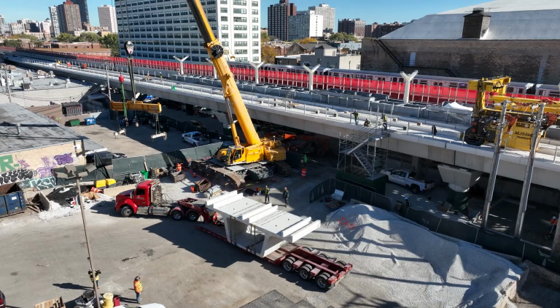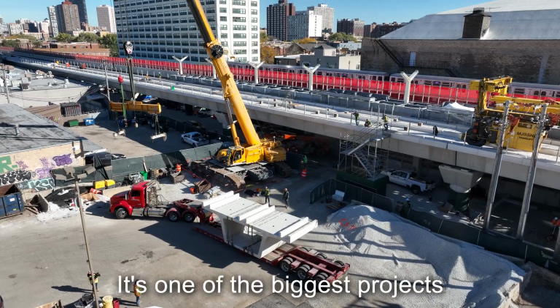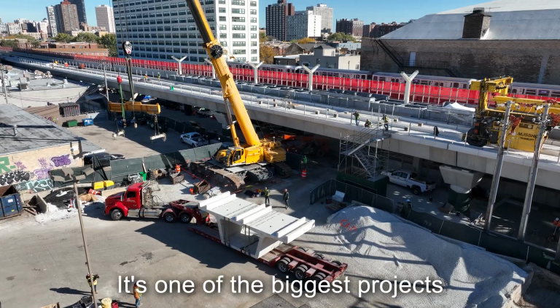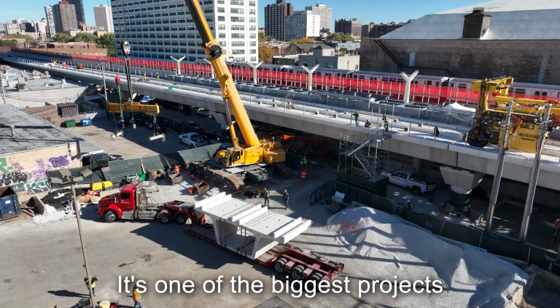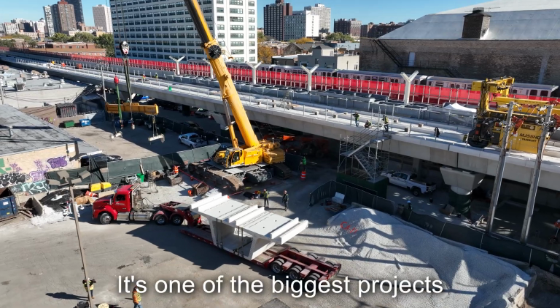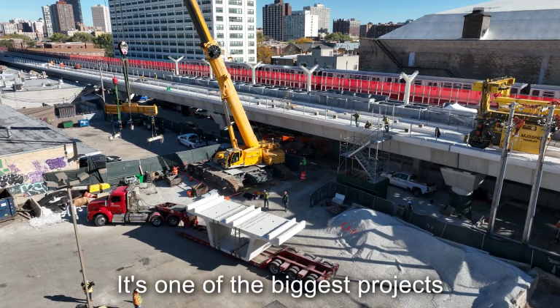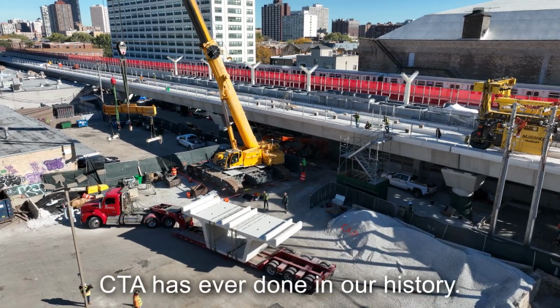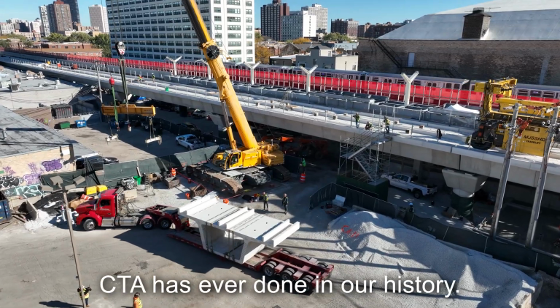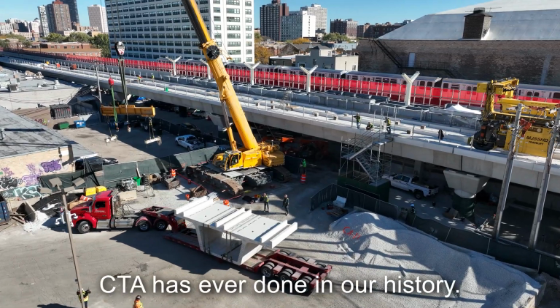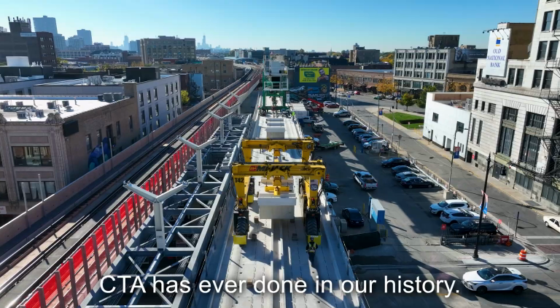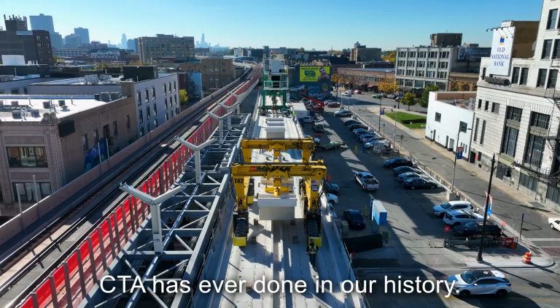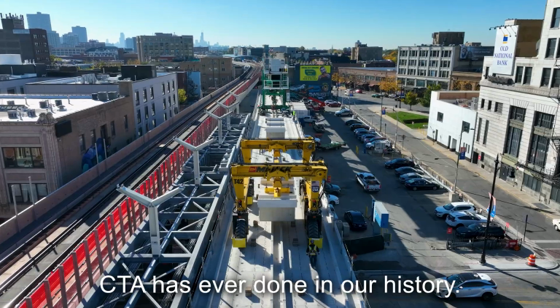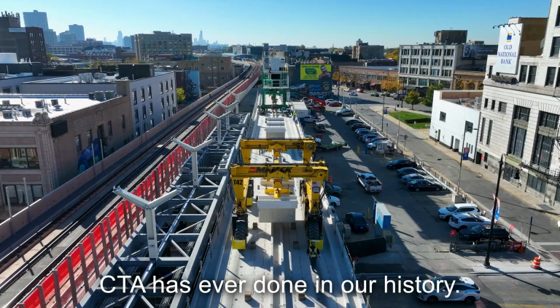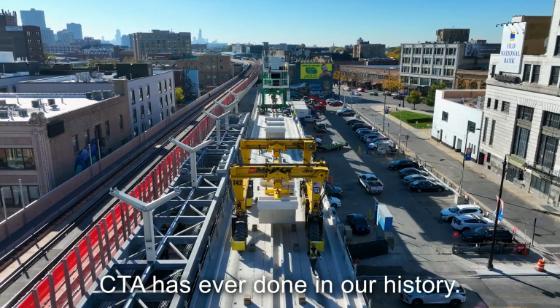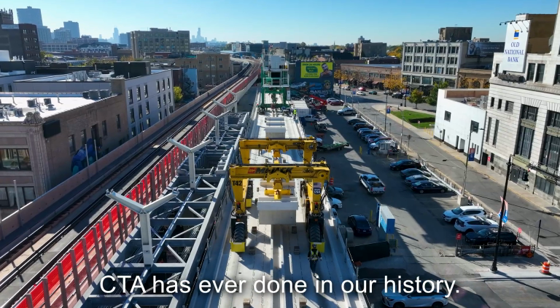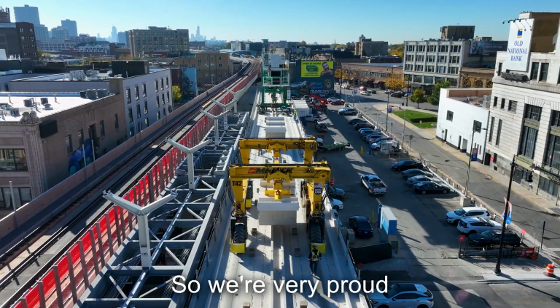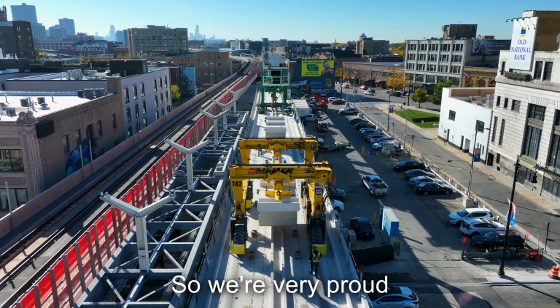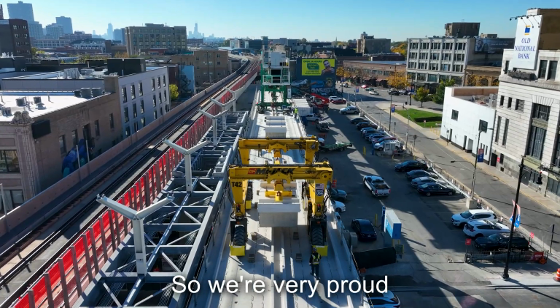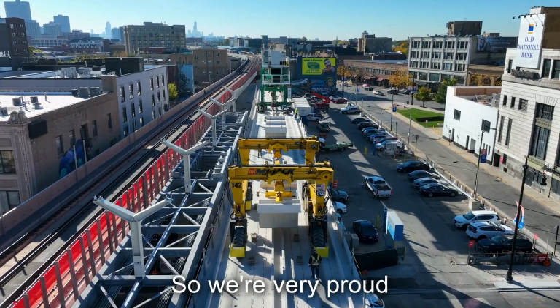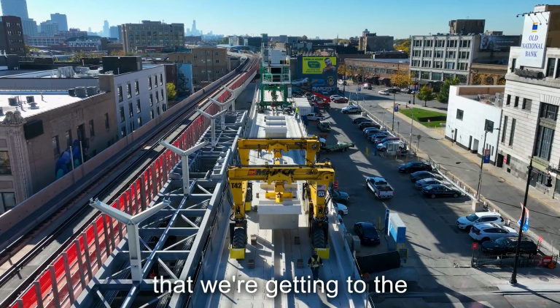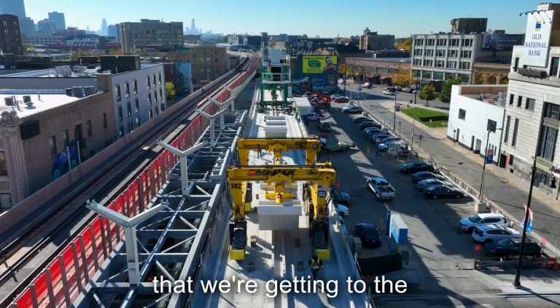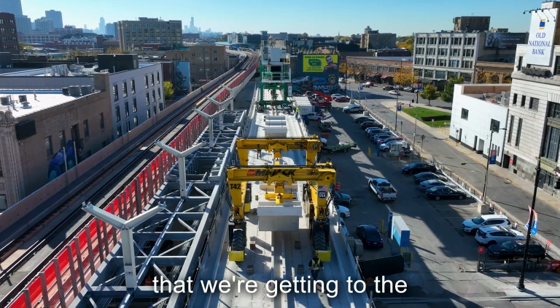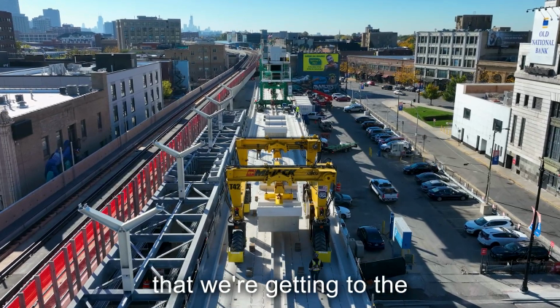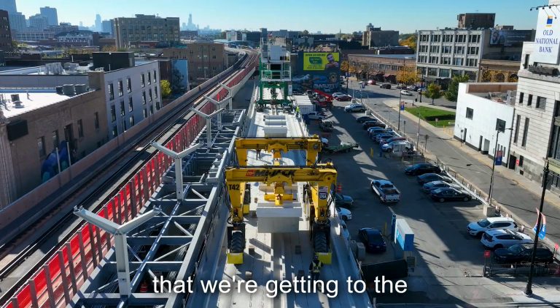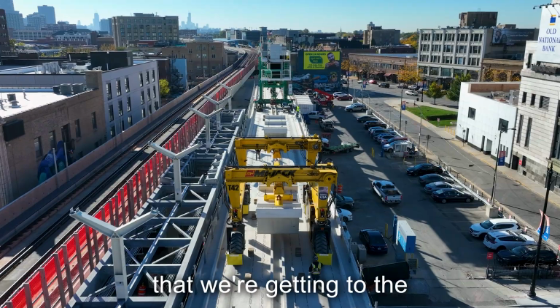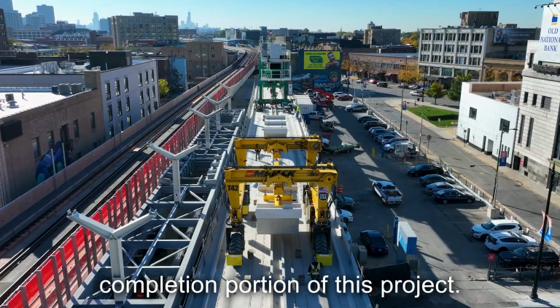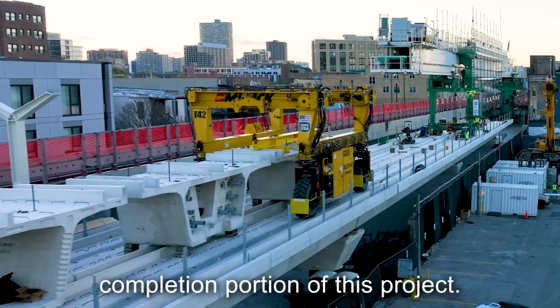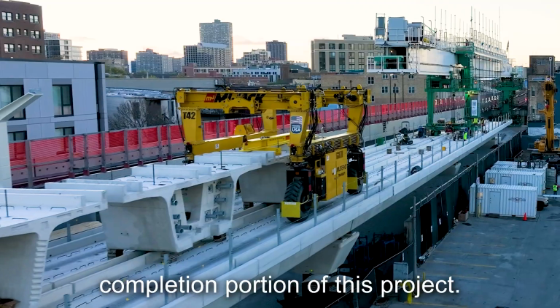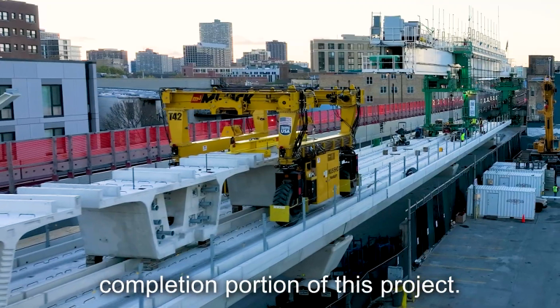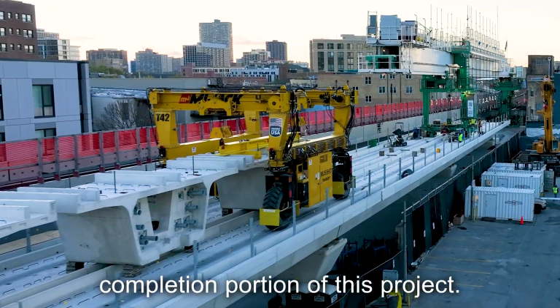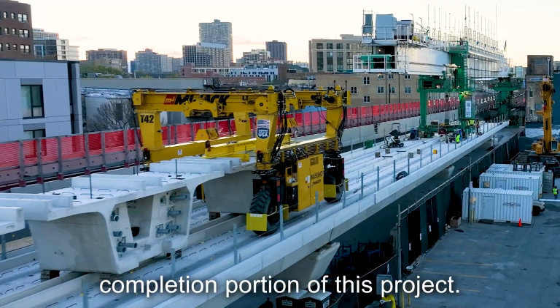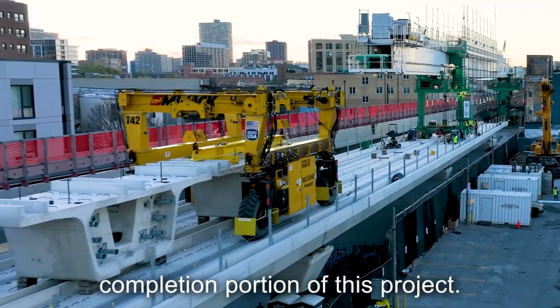It's one of the biggest projects CTA has ever done in our history. We're very proud that we're getting to the completion portion of this project.